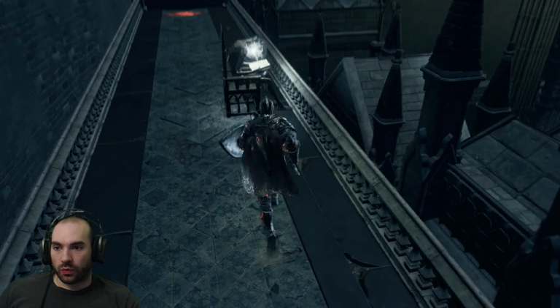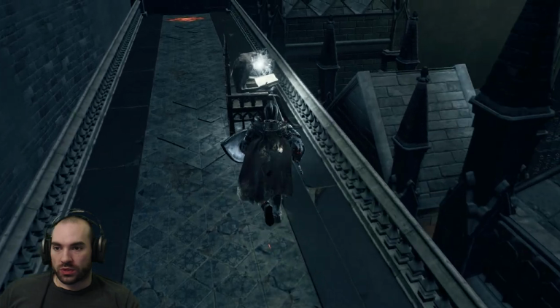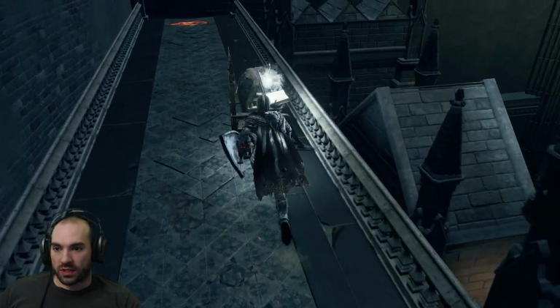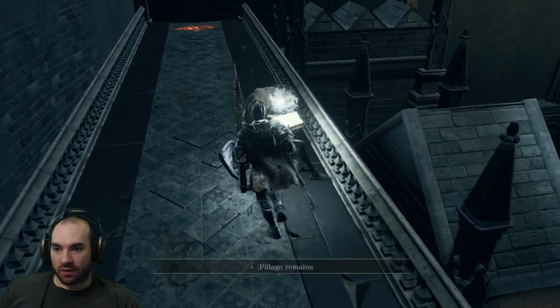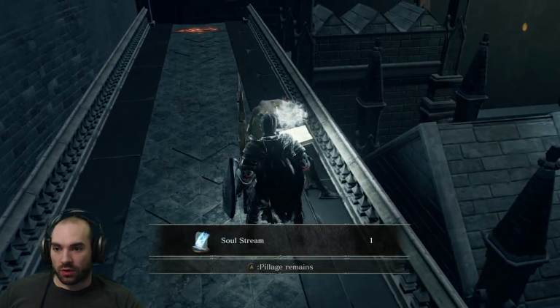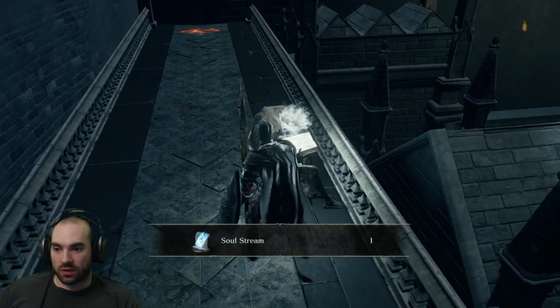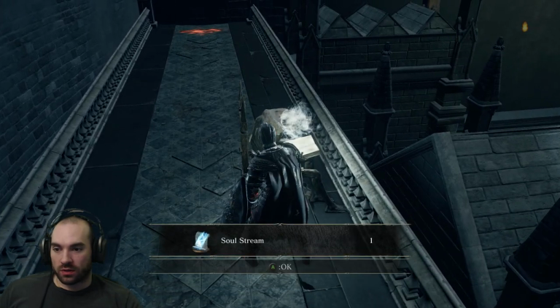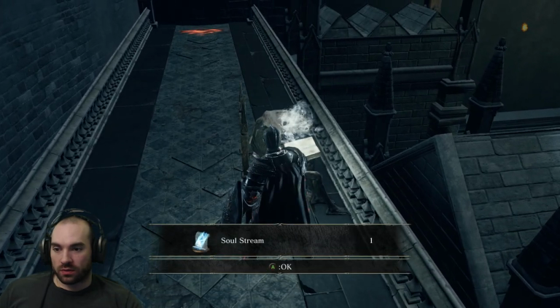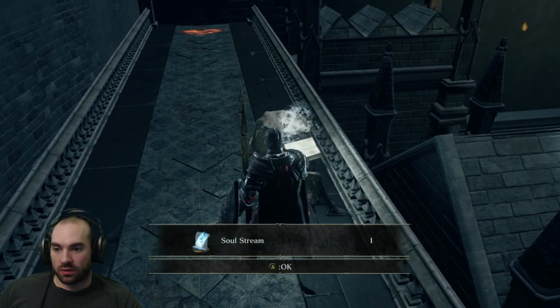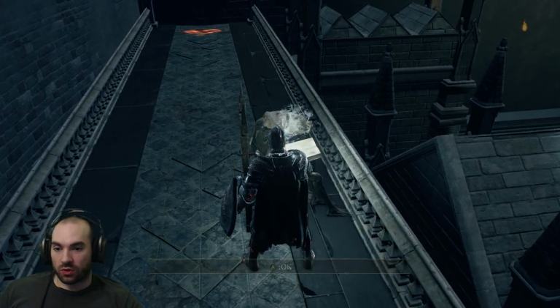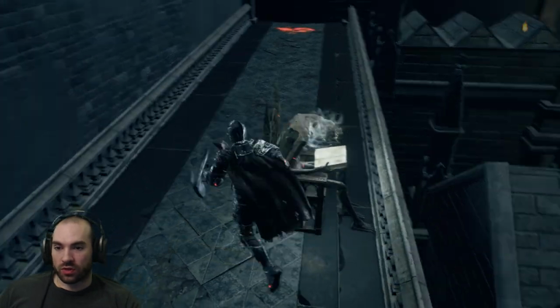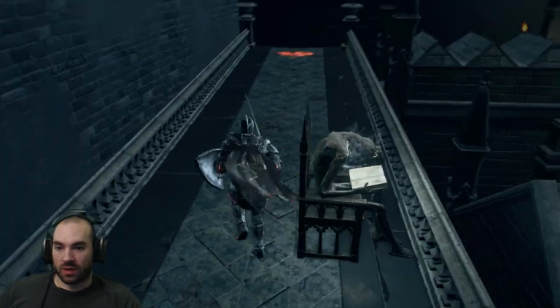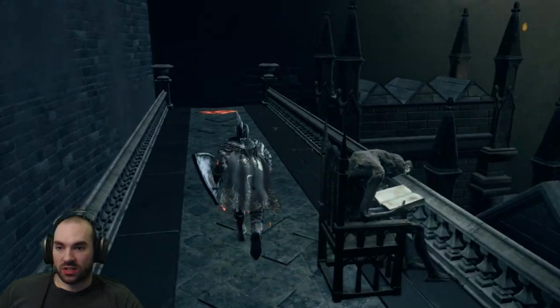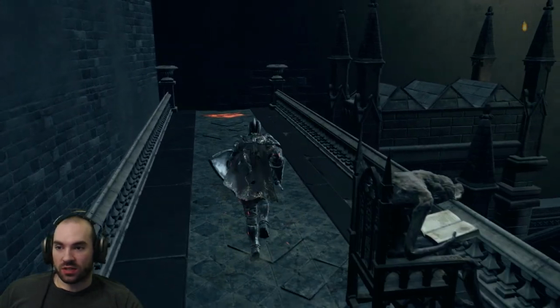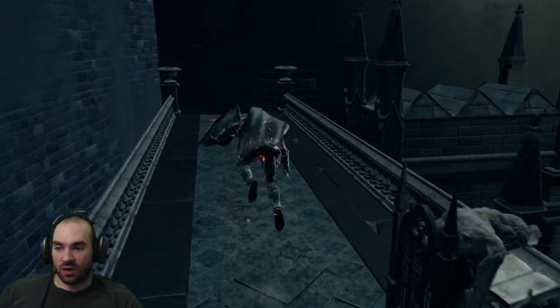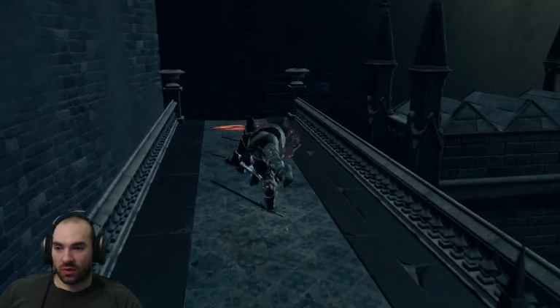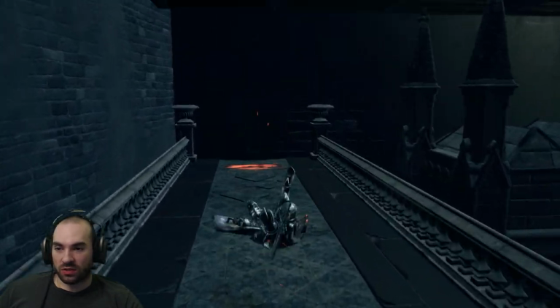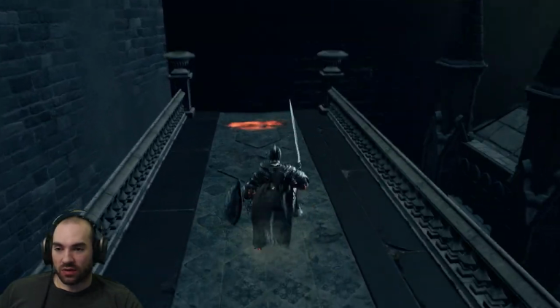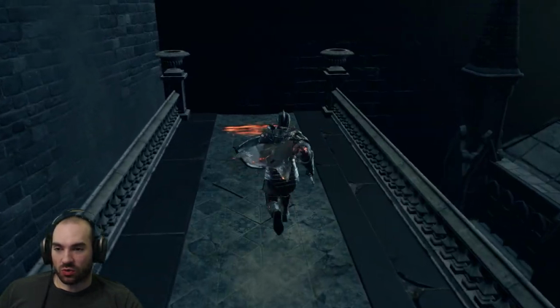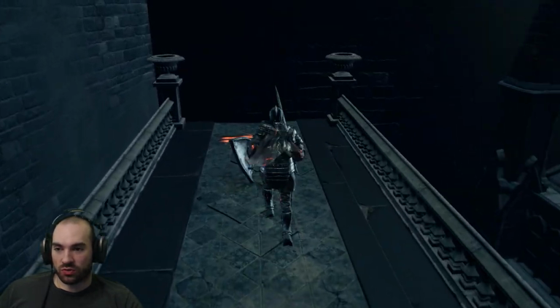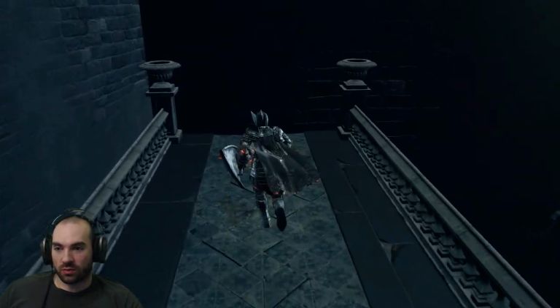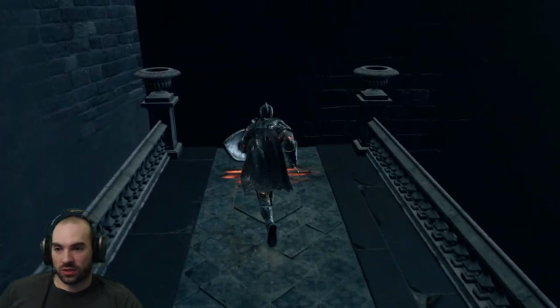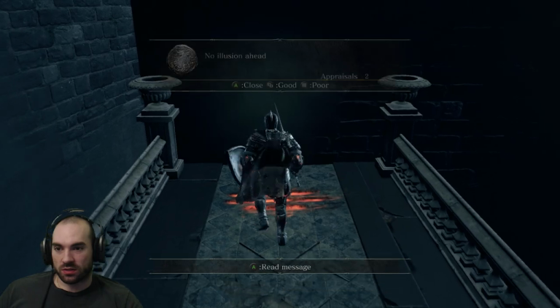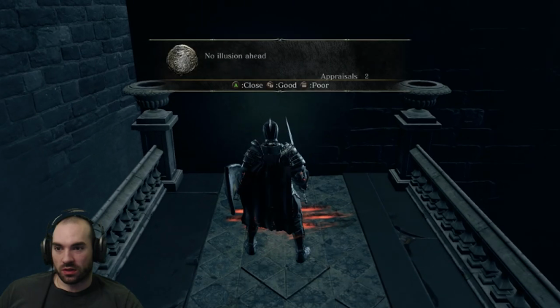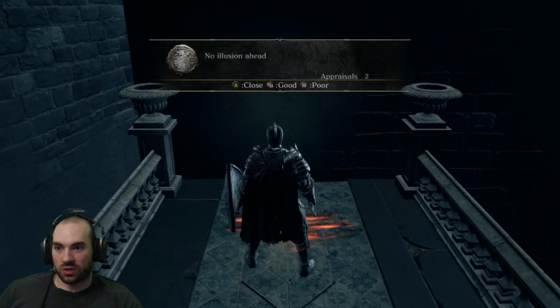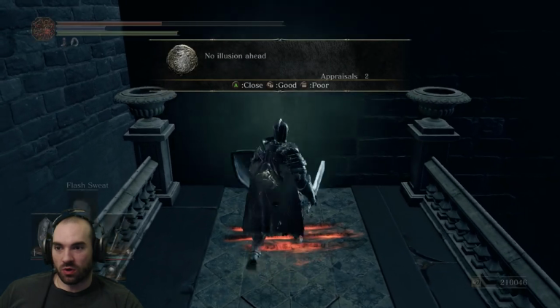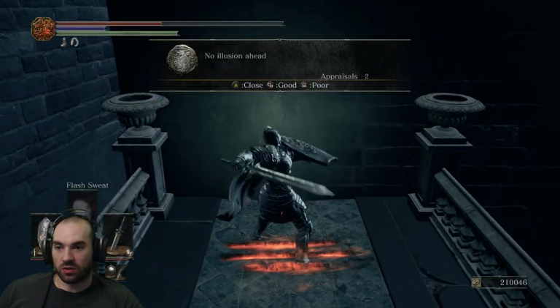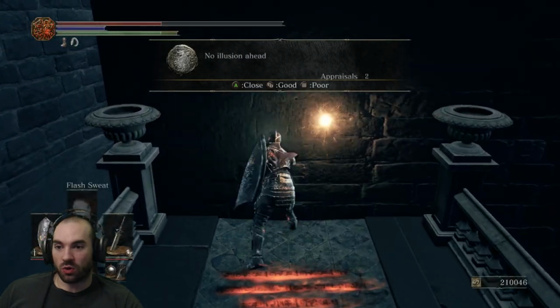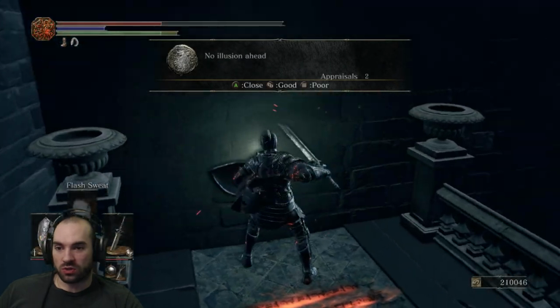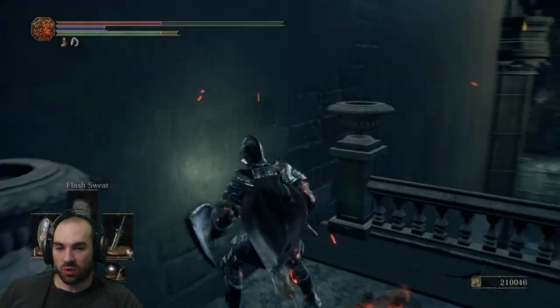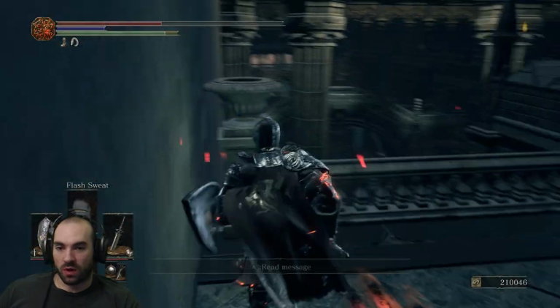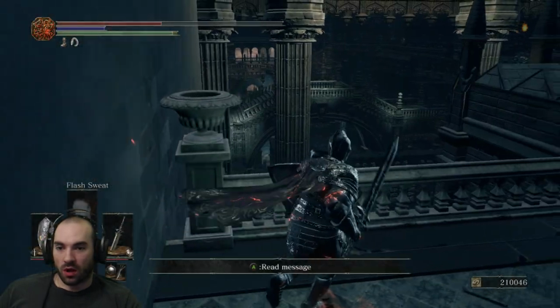What's this guy got for us? Soulstream — we actually found a sorcery. What's this? Illusionary Wall? No Illusionary Wall. Okay.